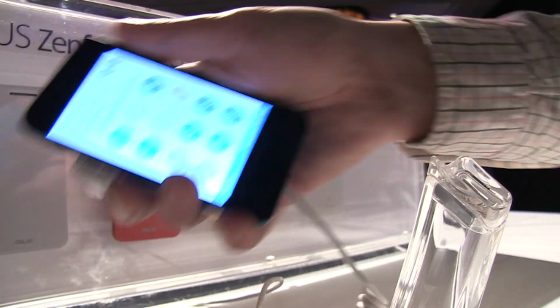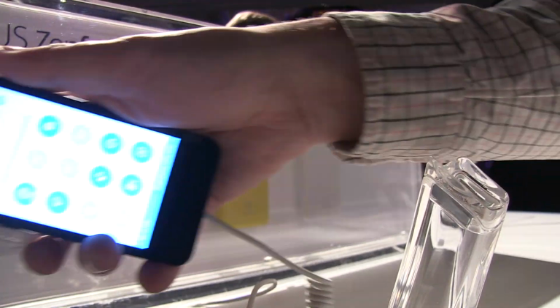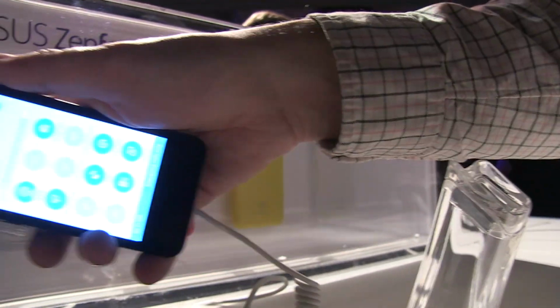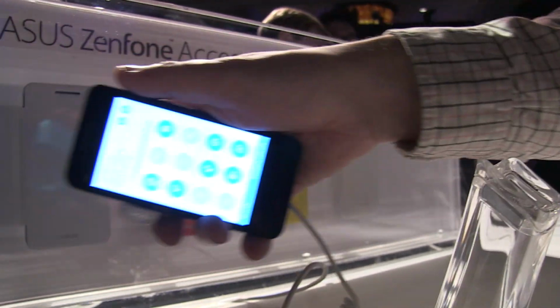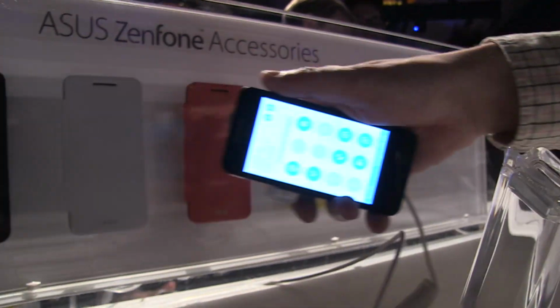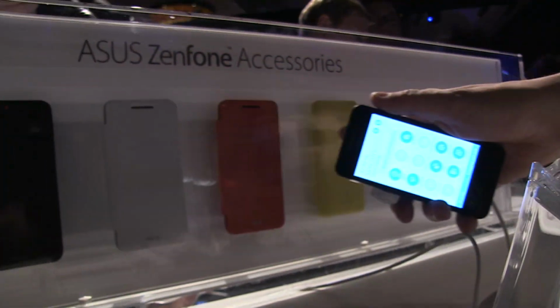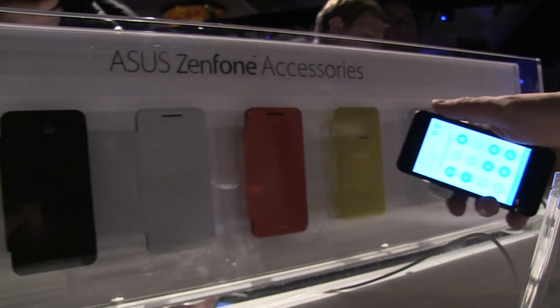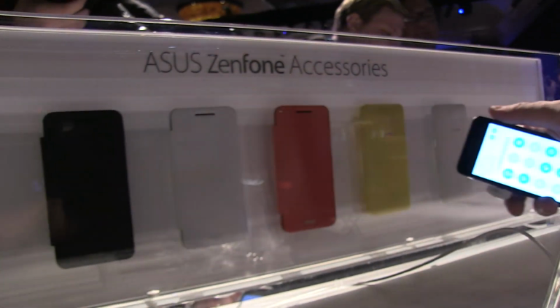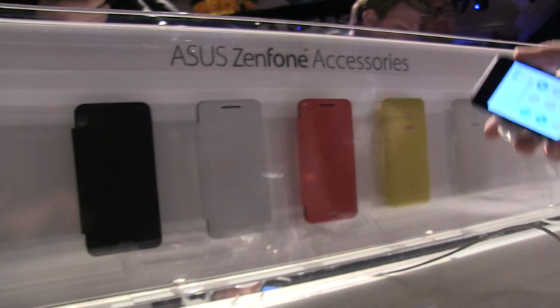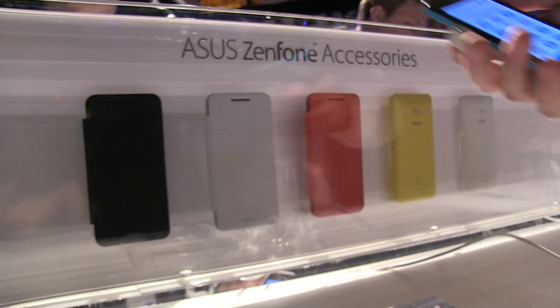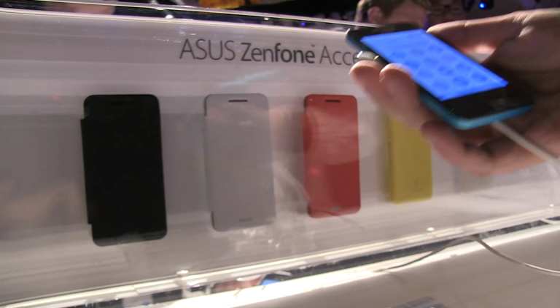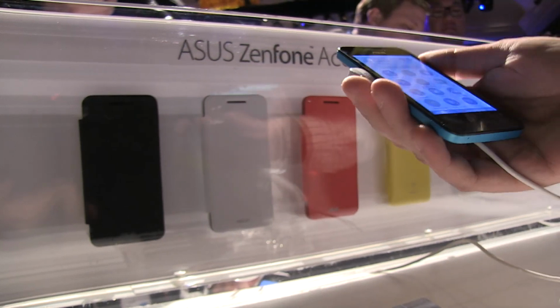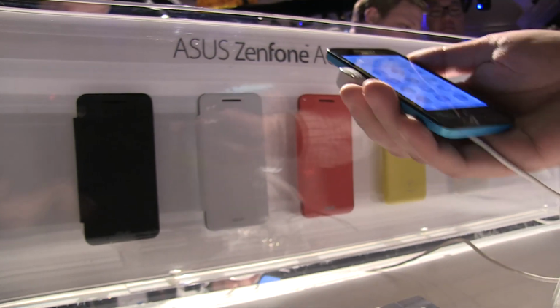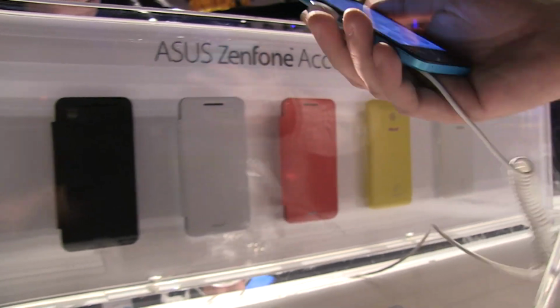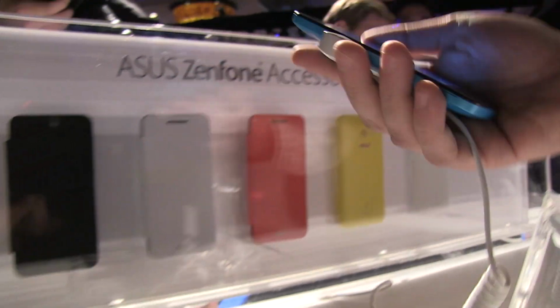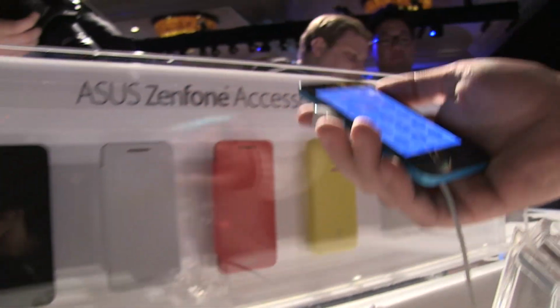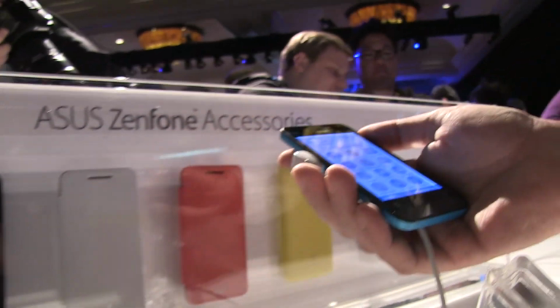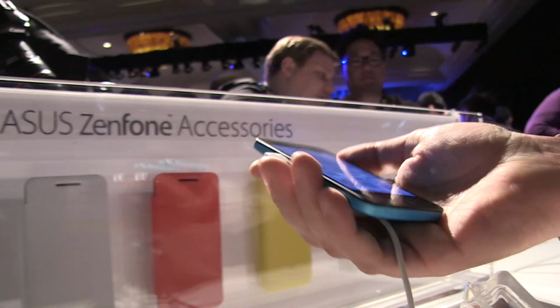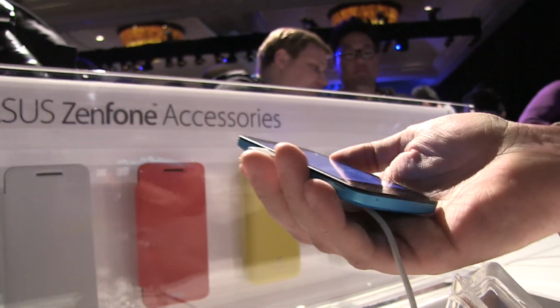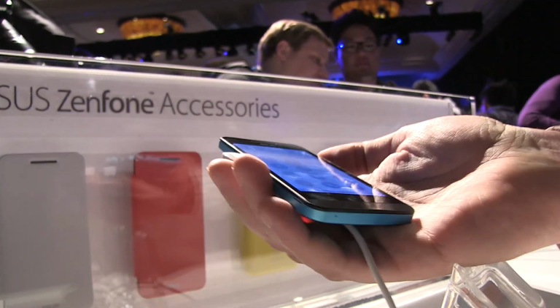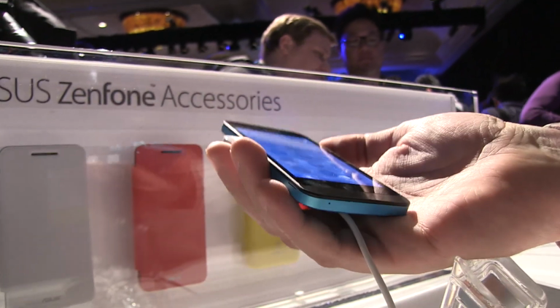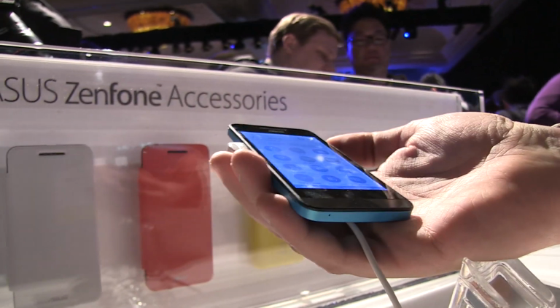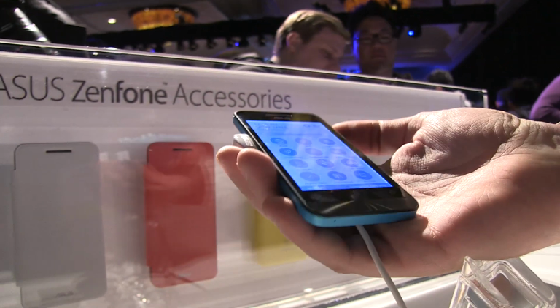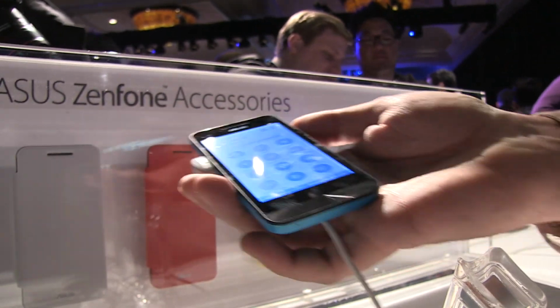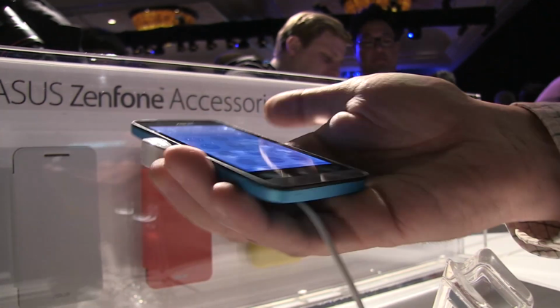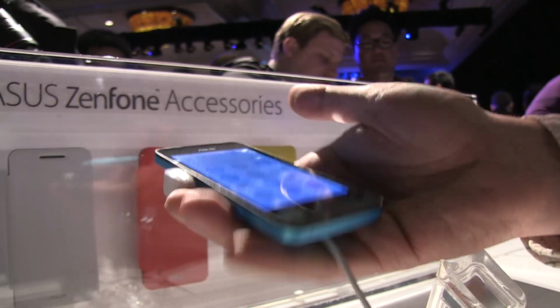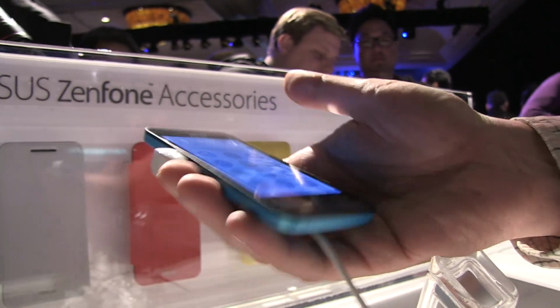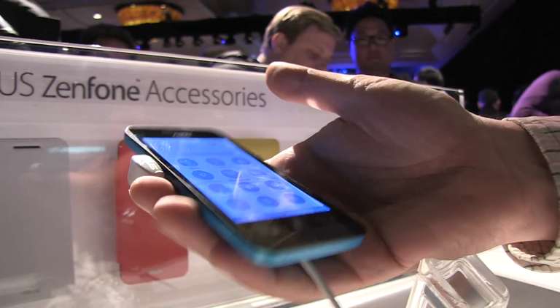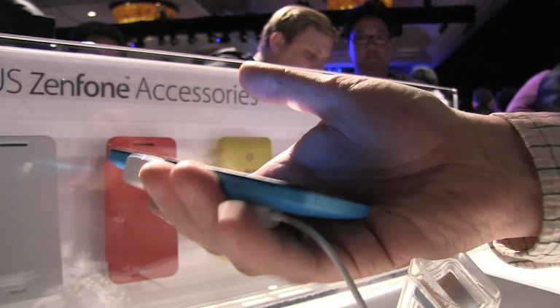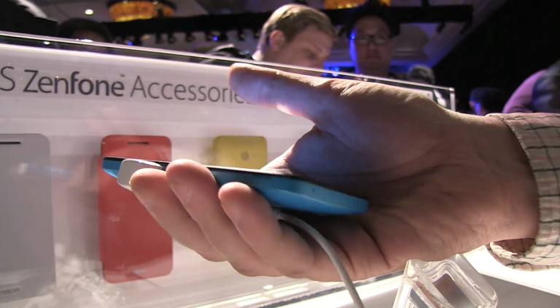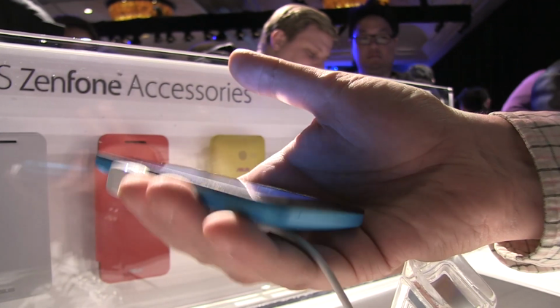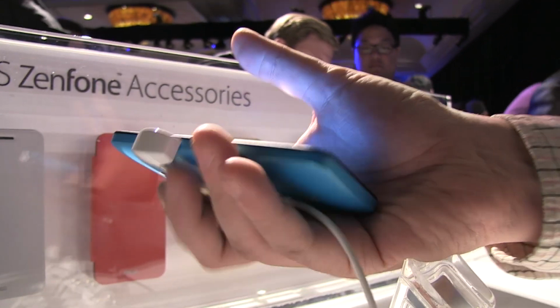Actually, you can see it over here in the back — these are the accessories, of course.